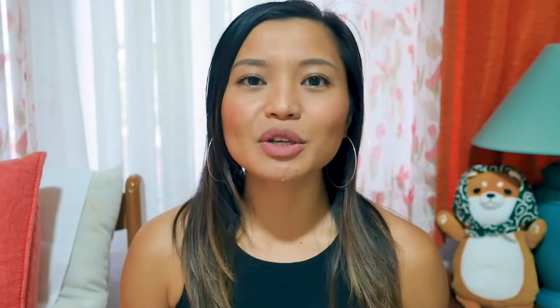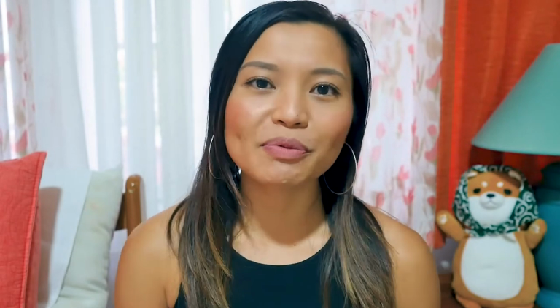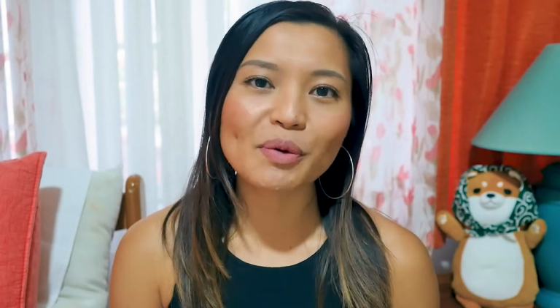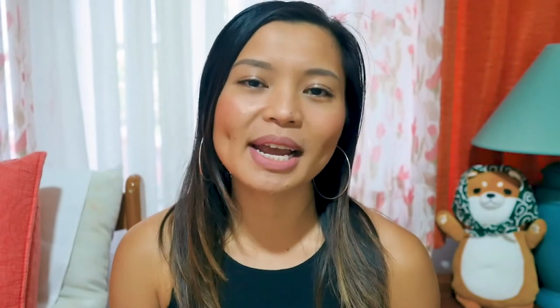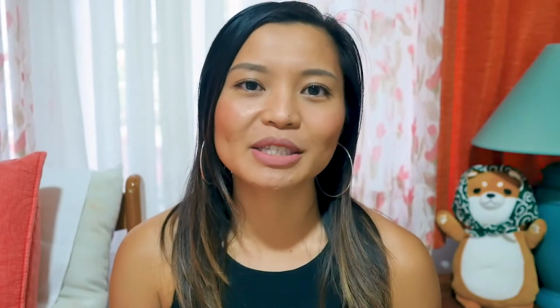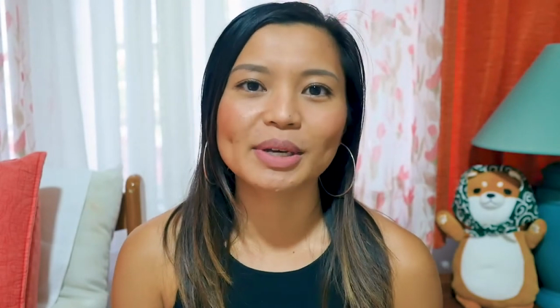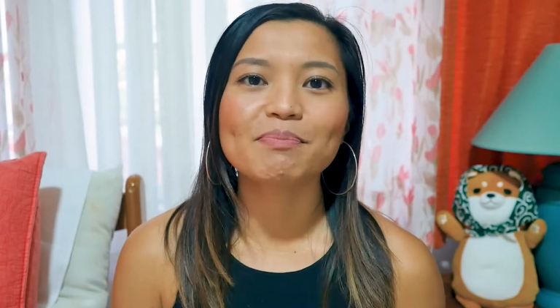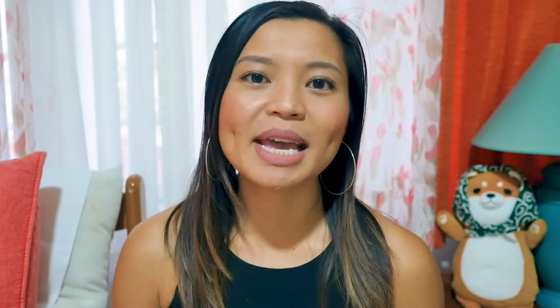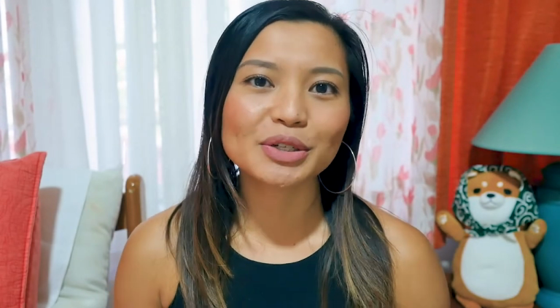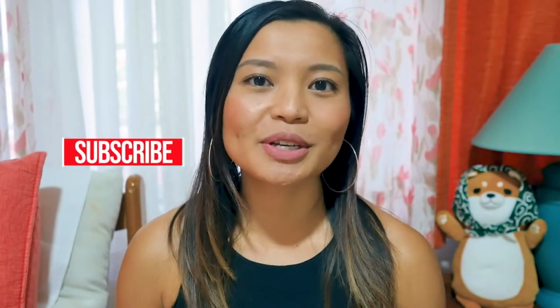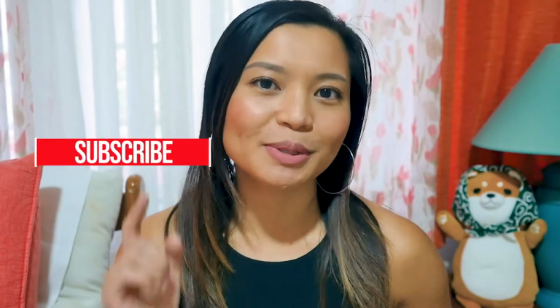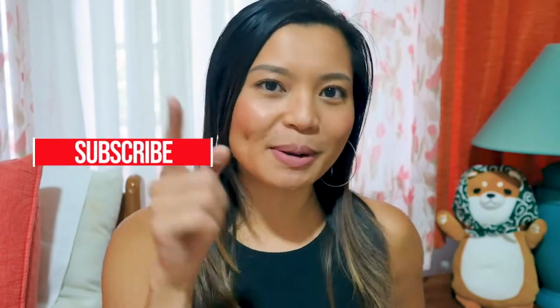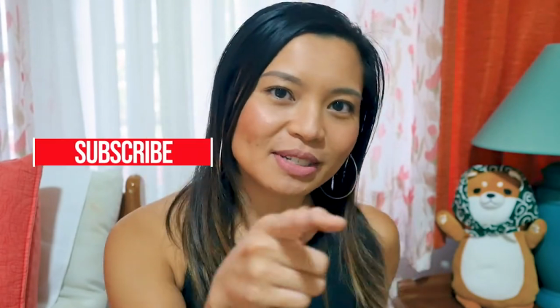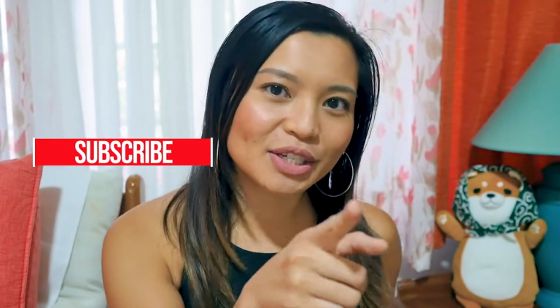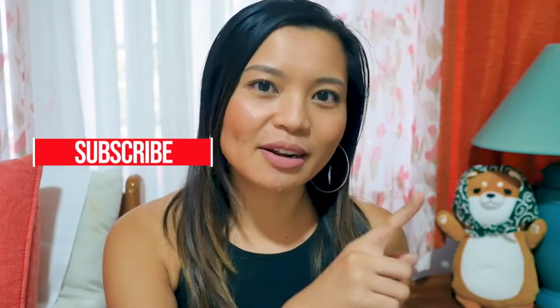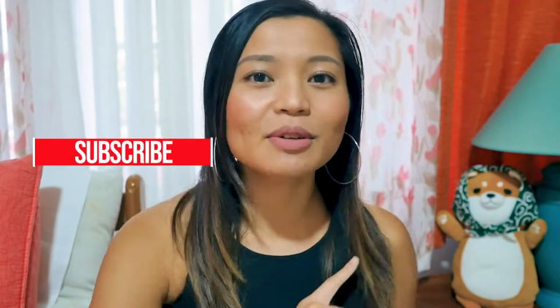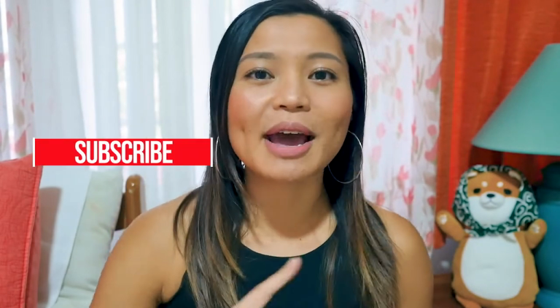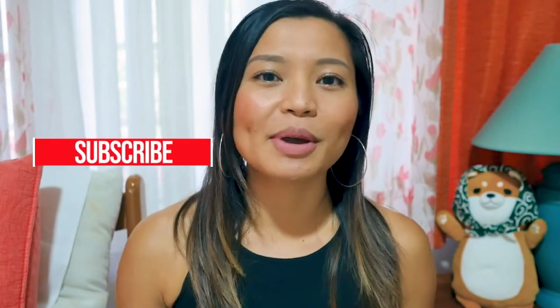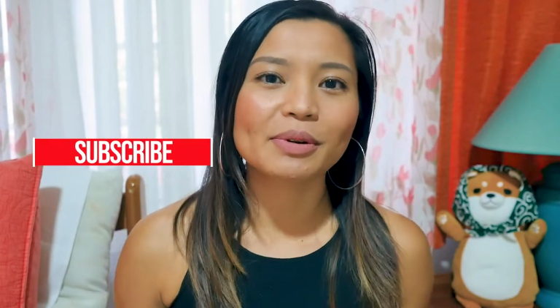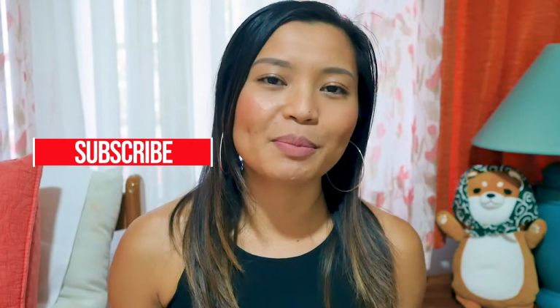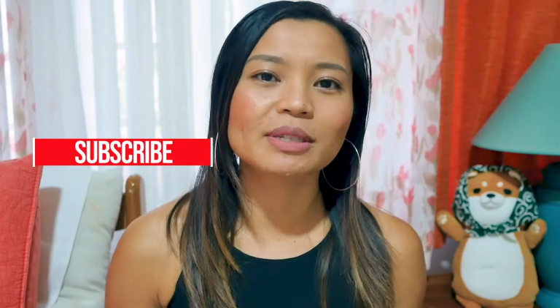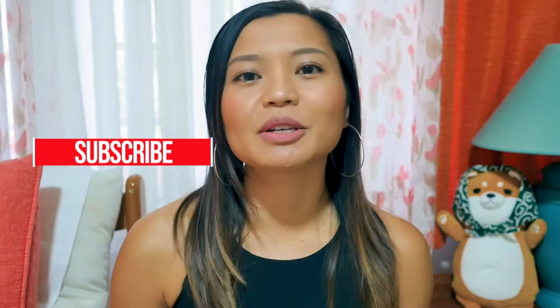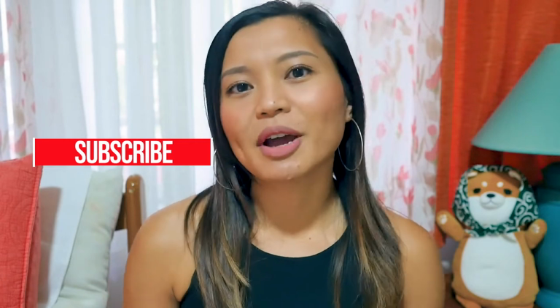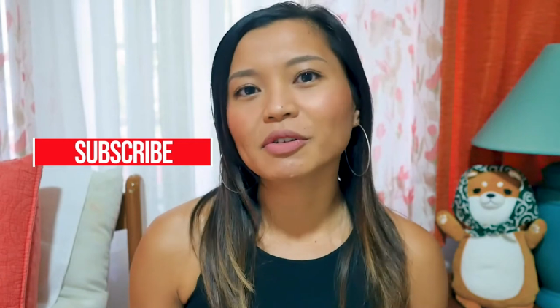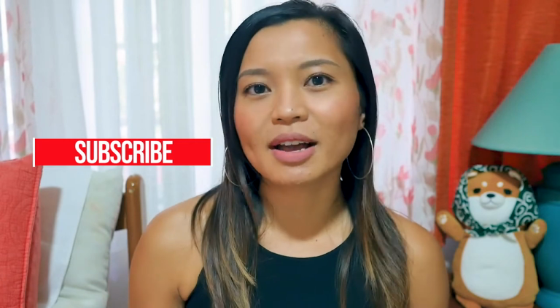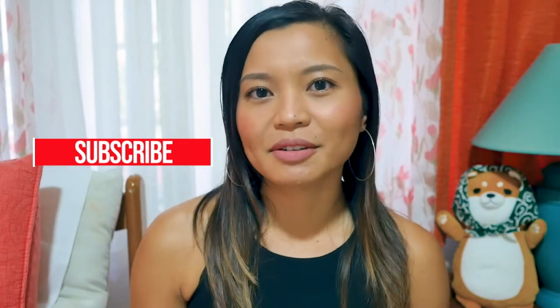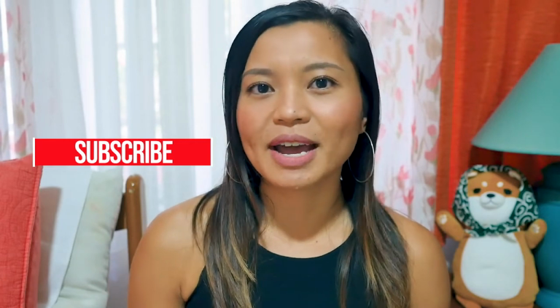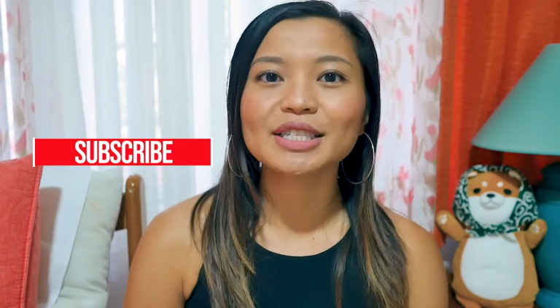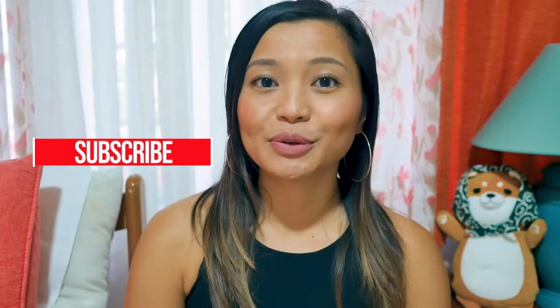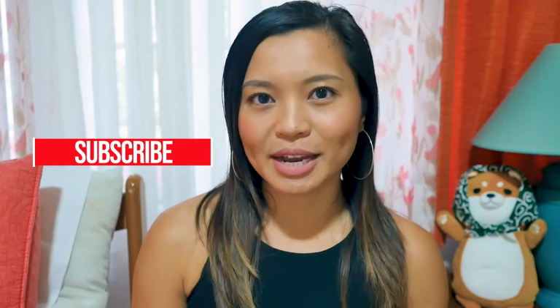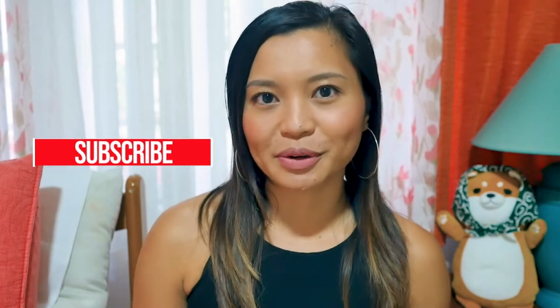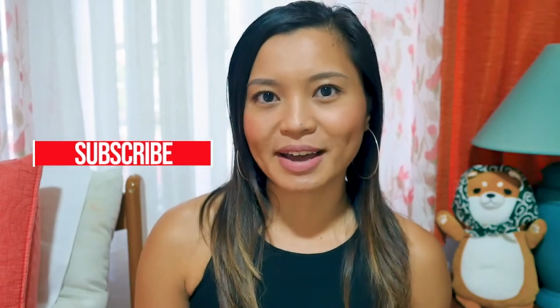So before we get into it, make sure you subscribe to this channel. That way when I post about travel vlogging advice, you'll get notified.